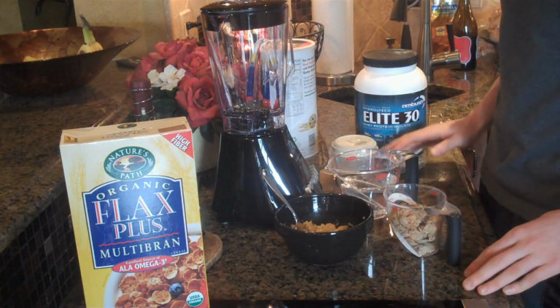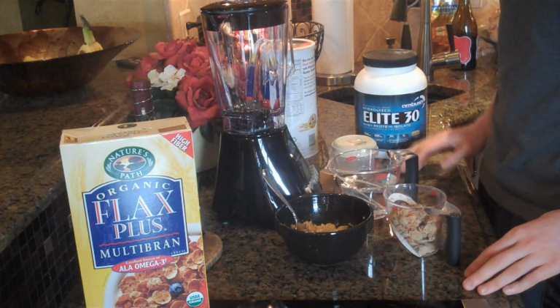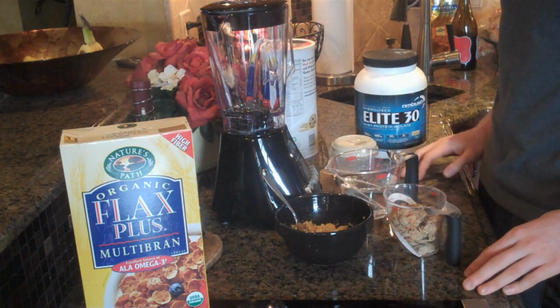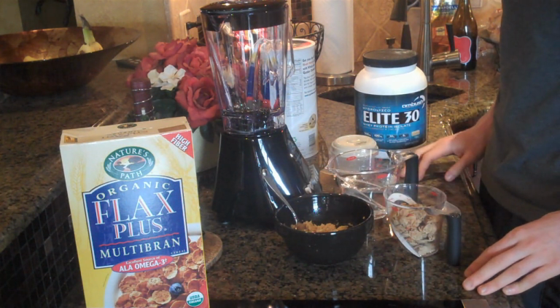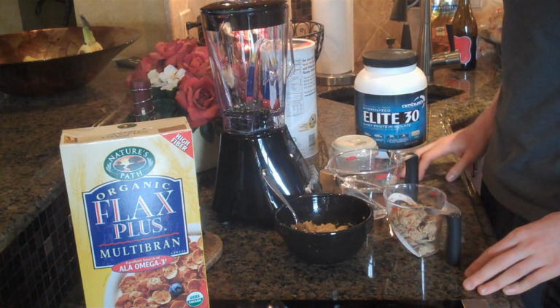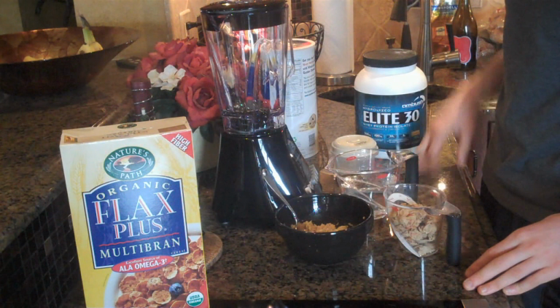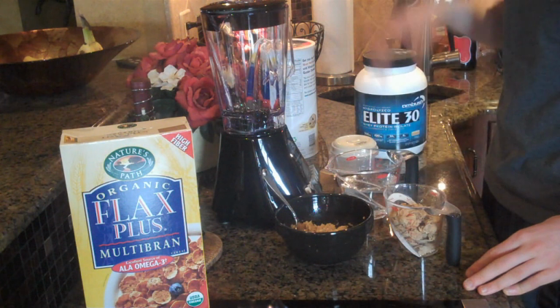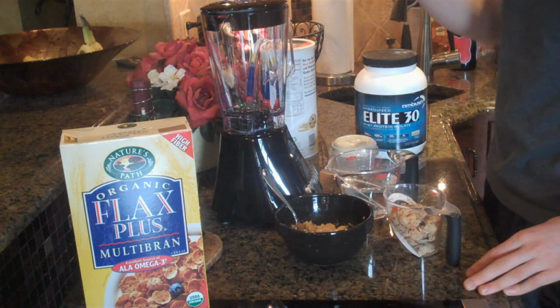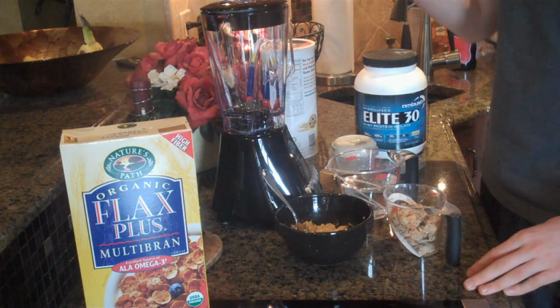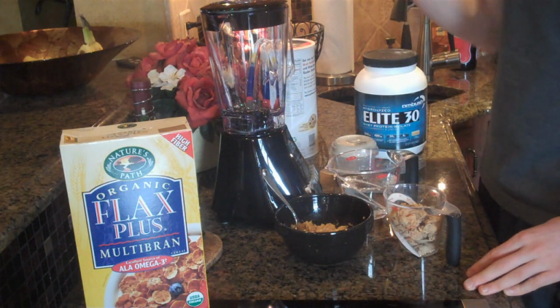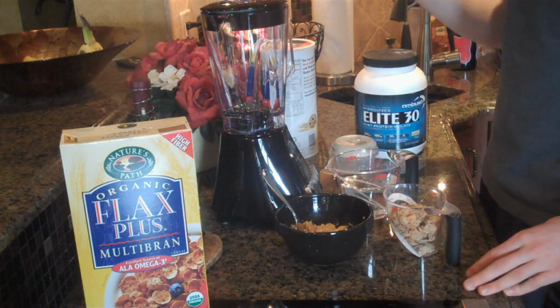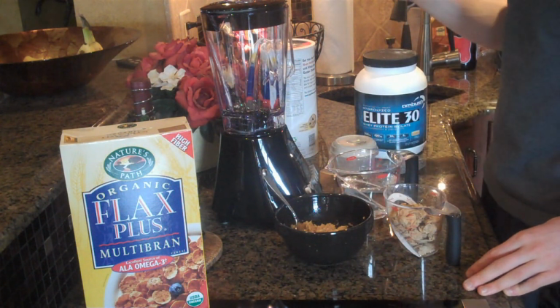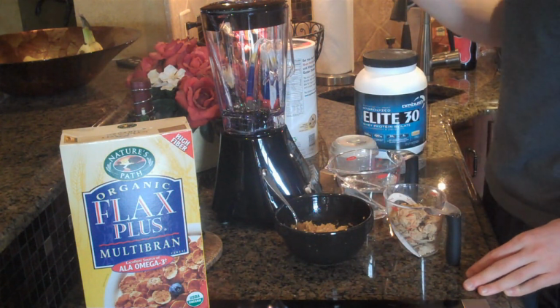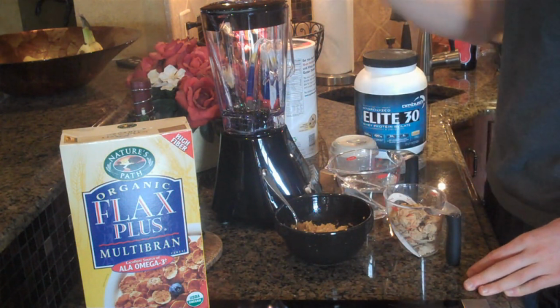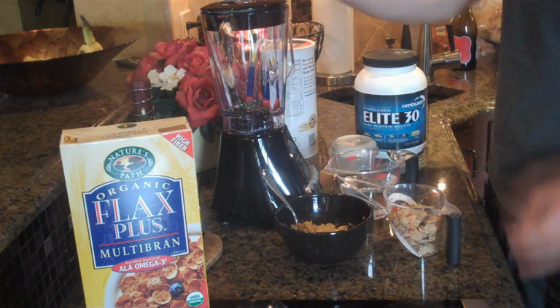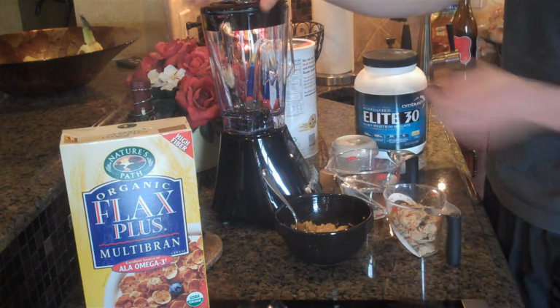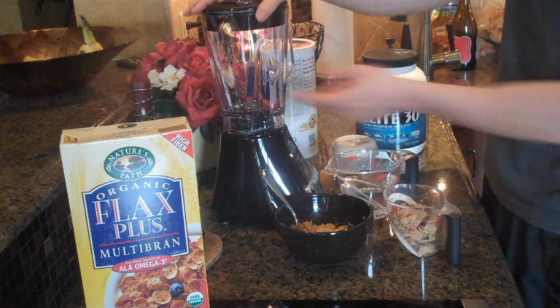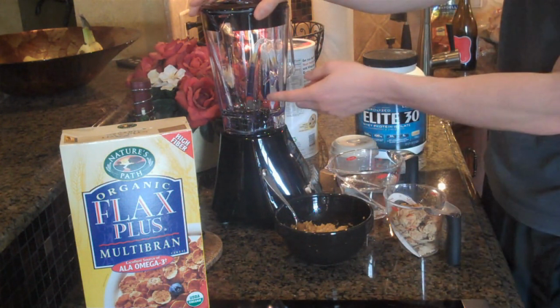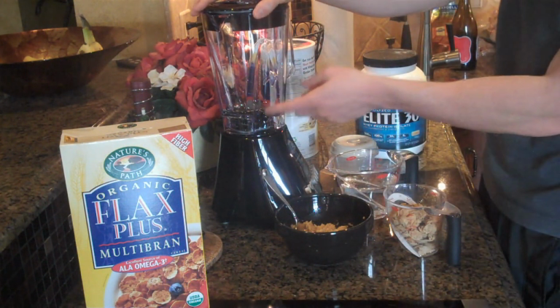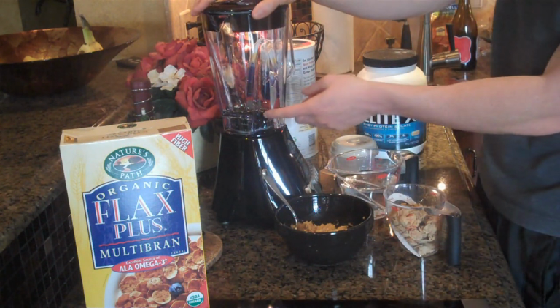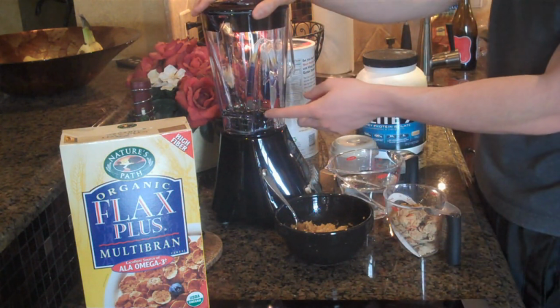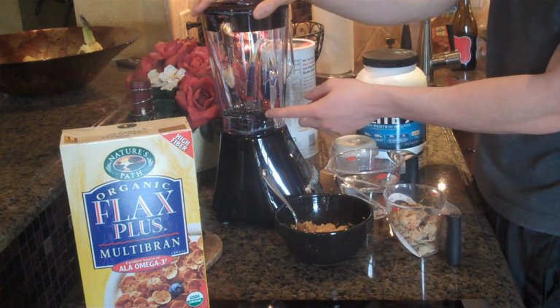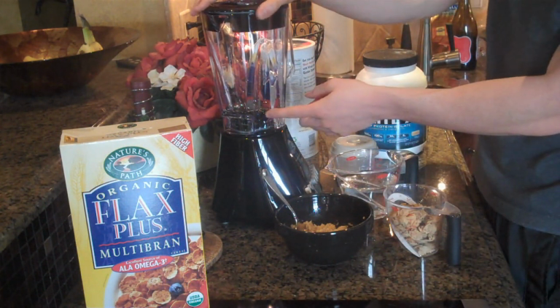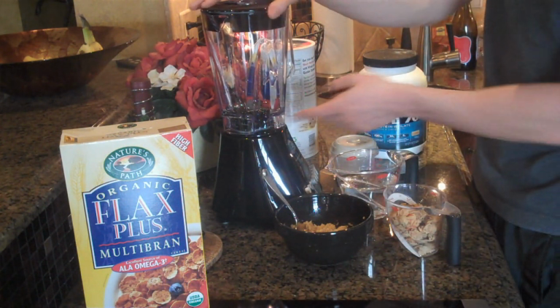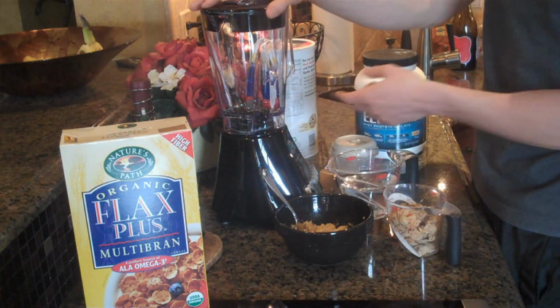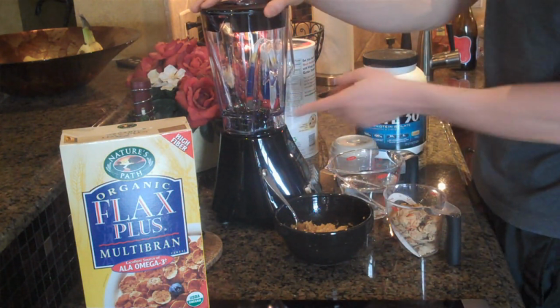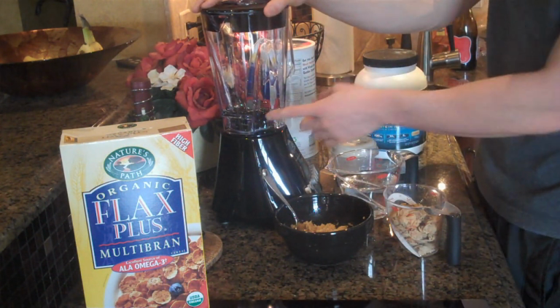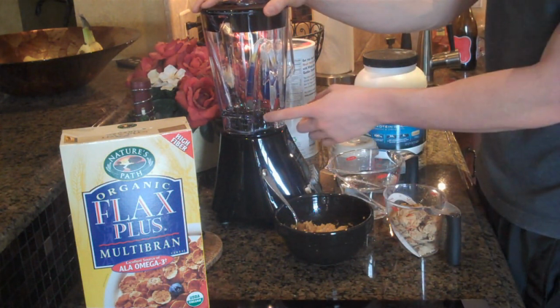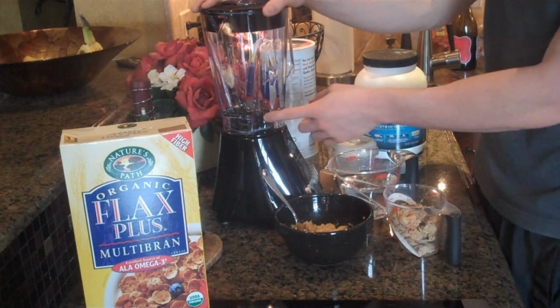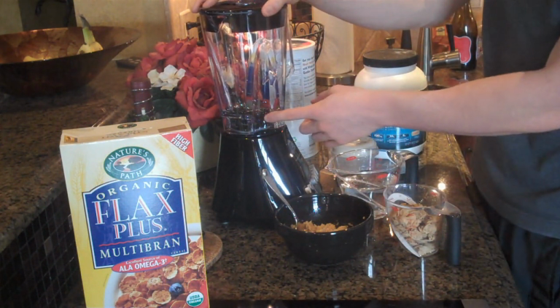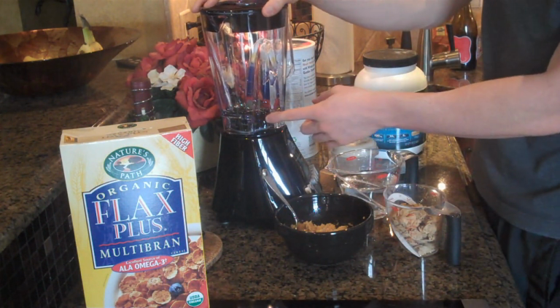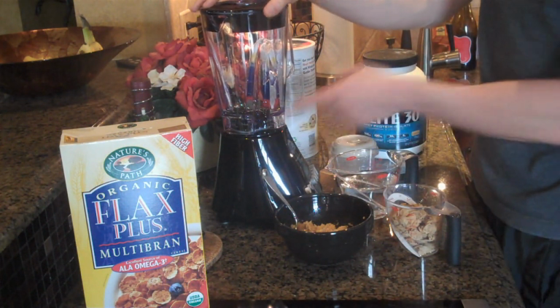This is actually really delicious. To start off, I have about a half a cup of blueberries in my blender.